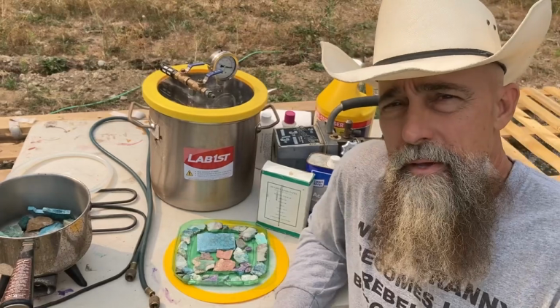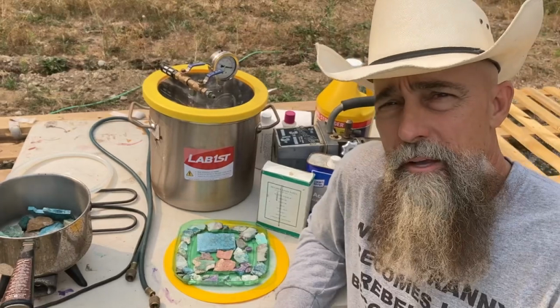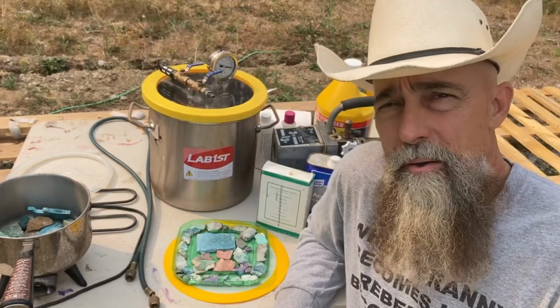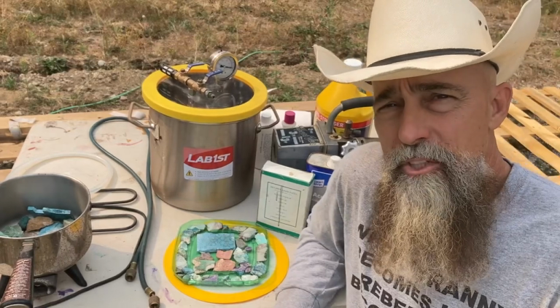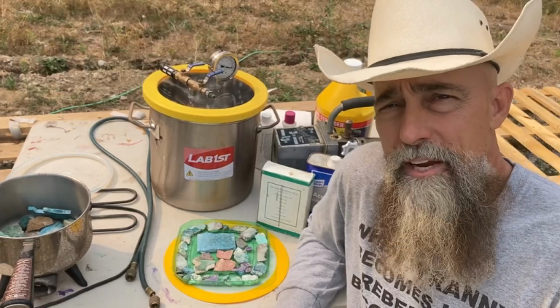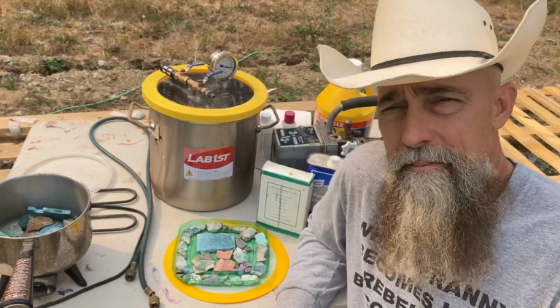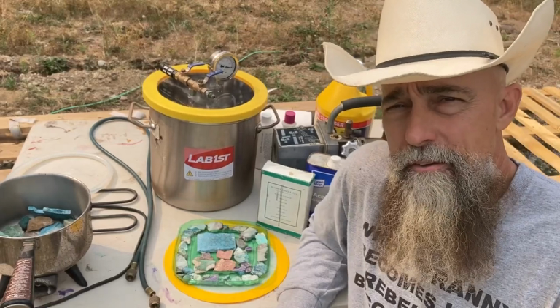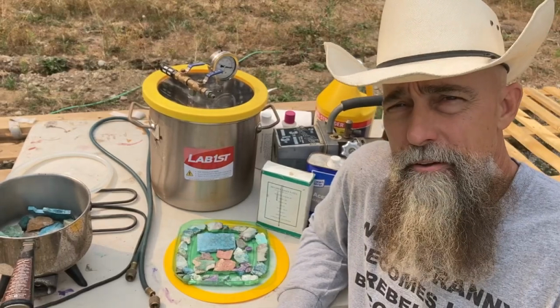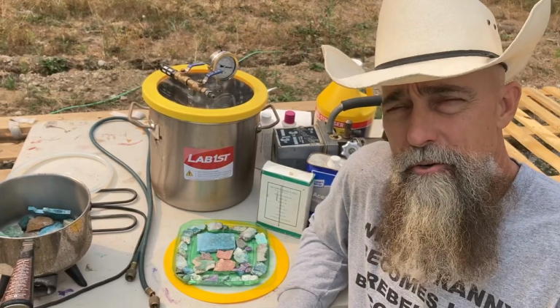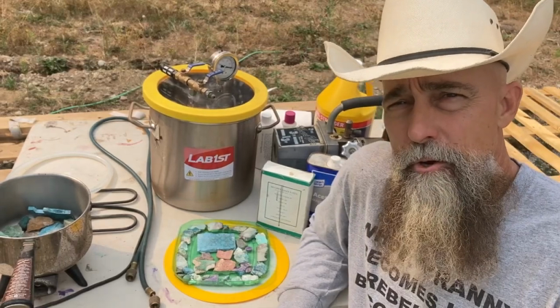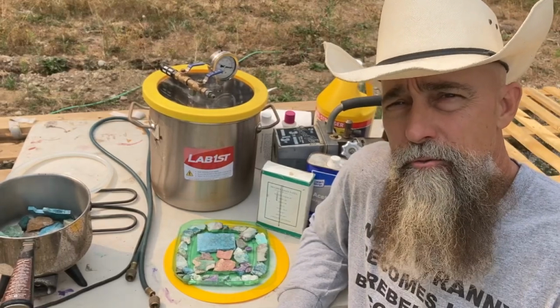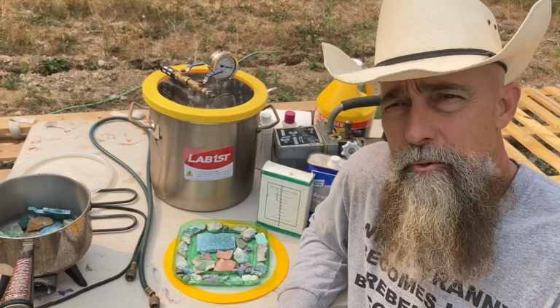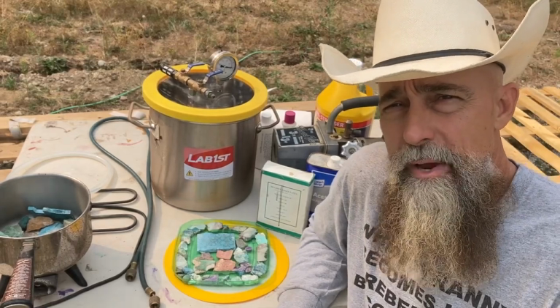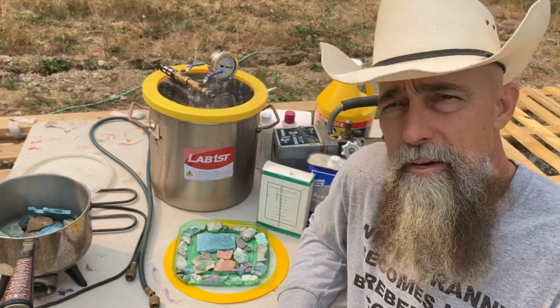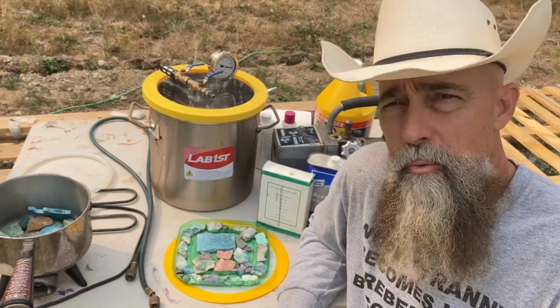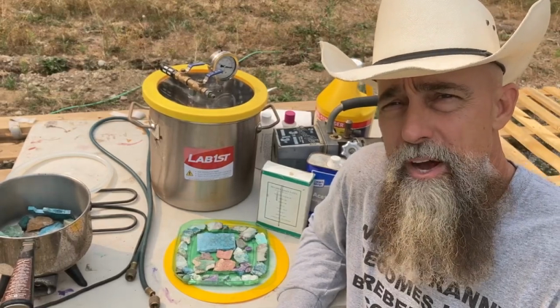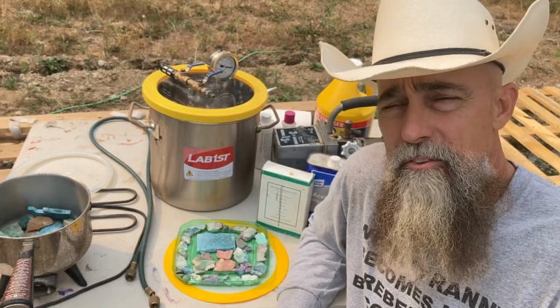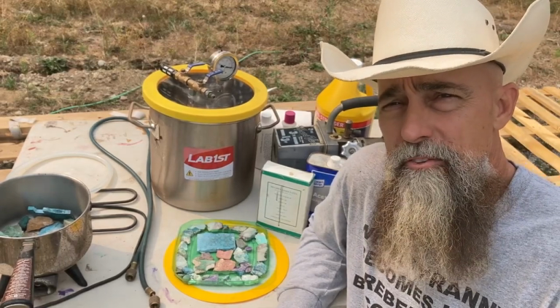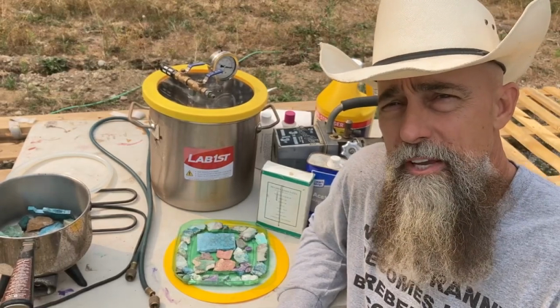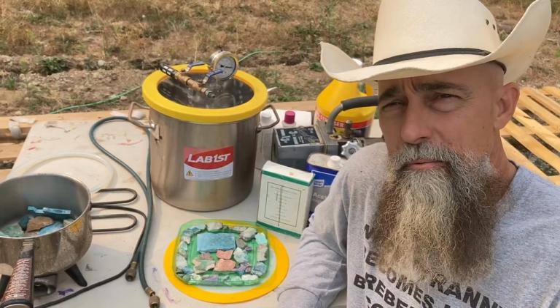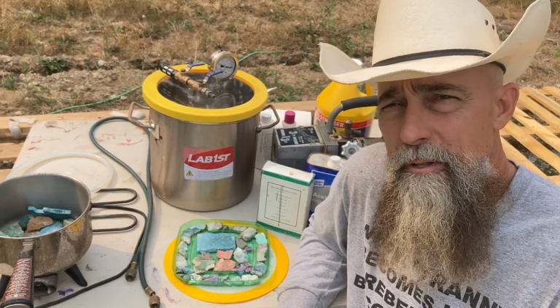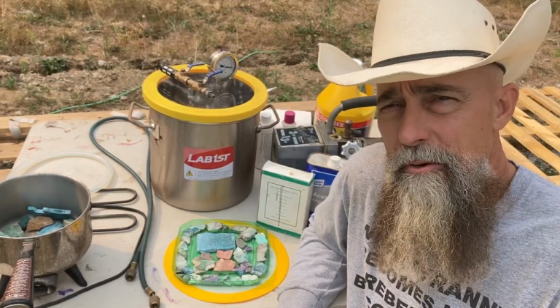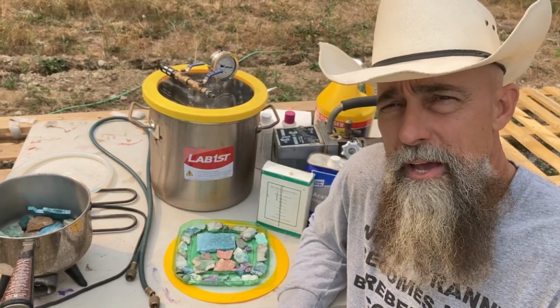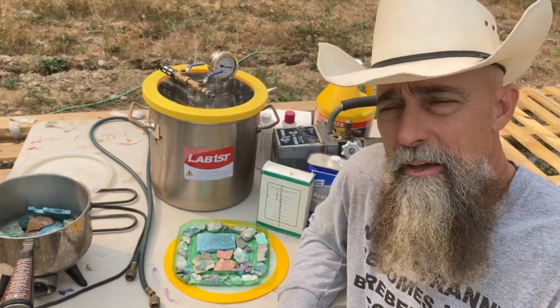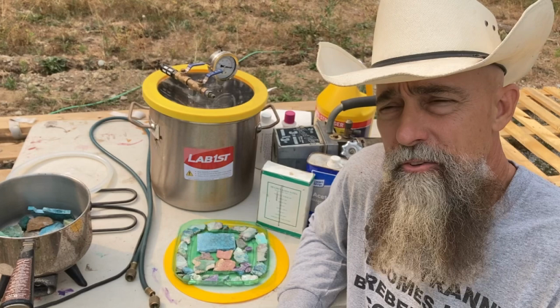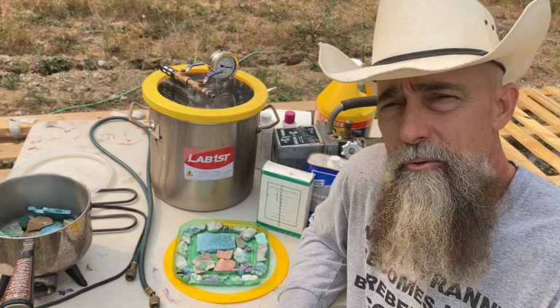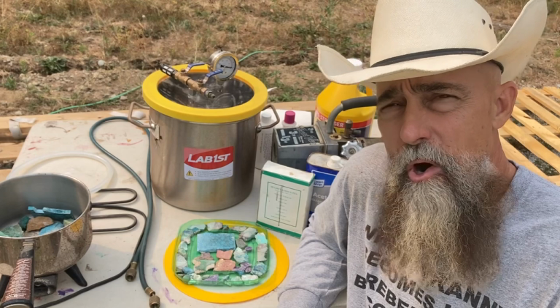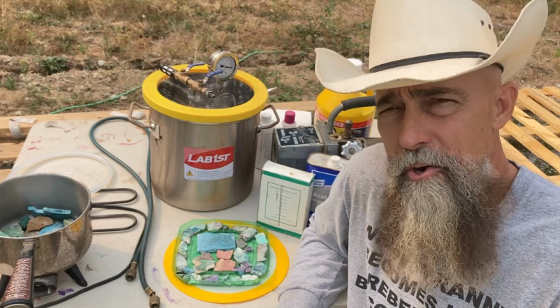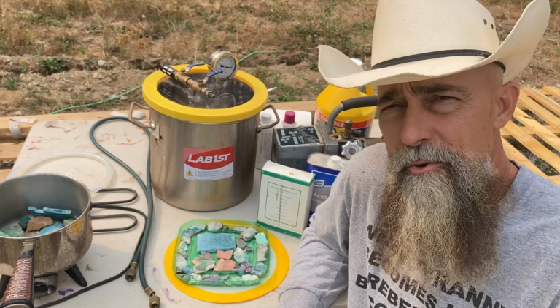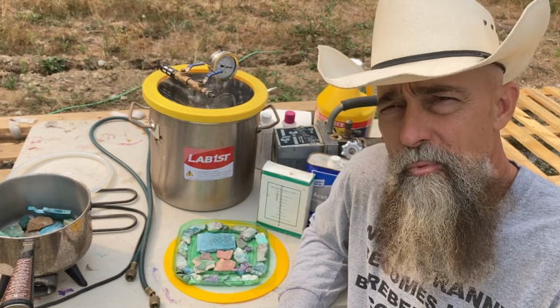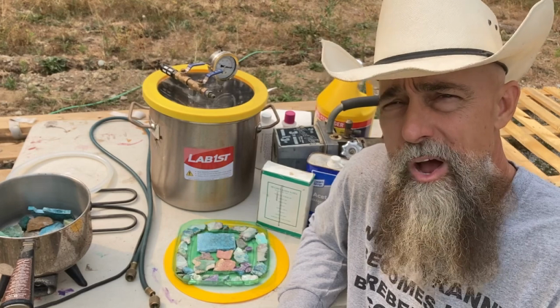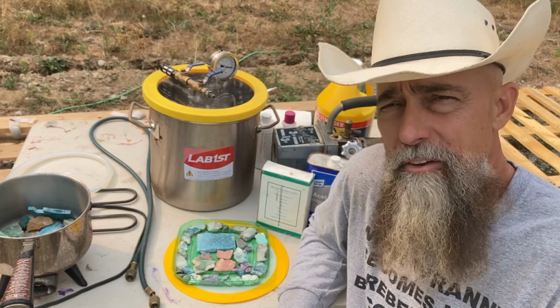Hello, I'm Shane, your host for Radical Rocks. Today we're going to learn how to harden rocks.